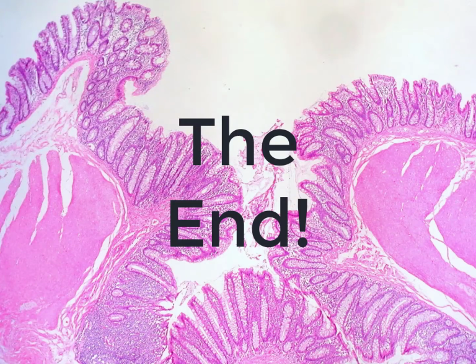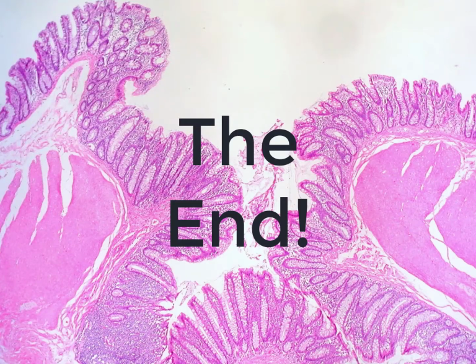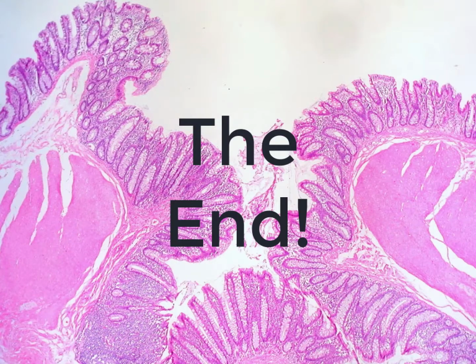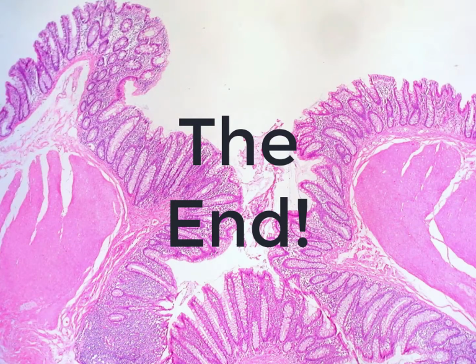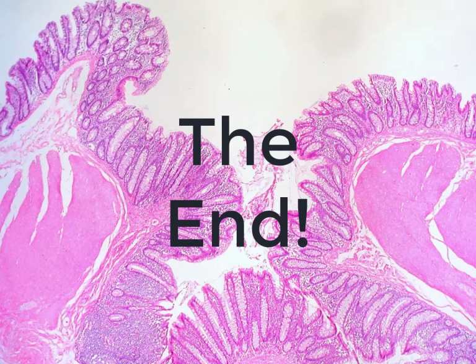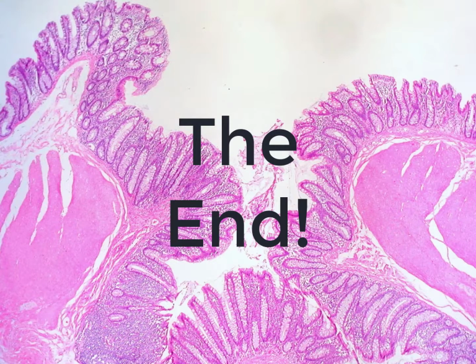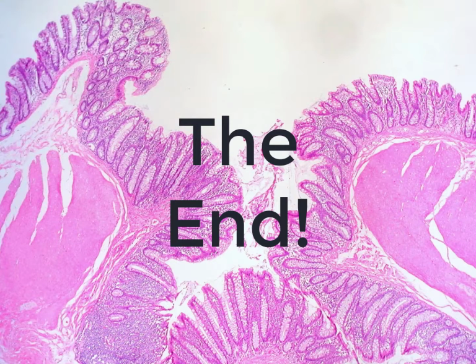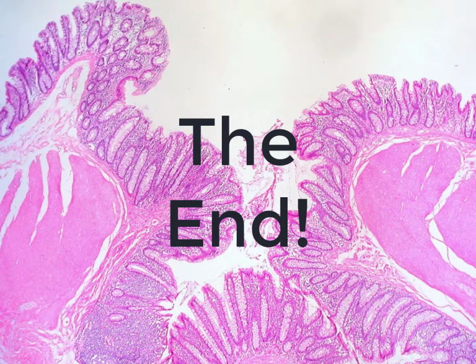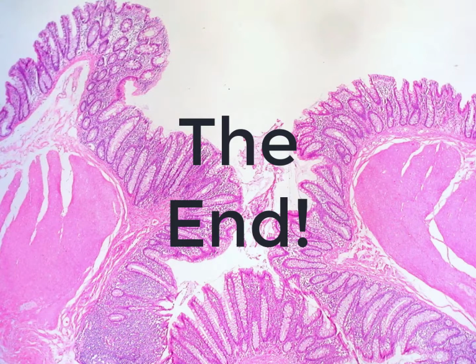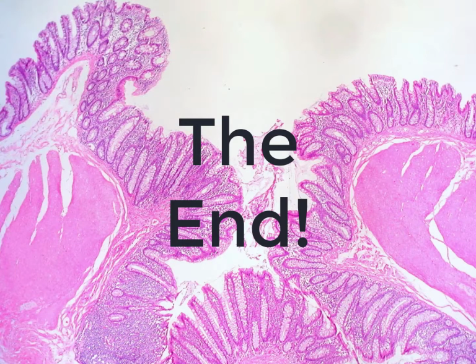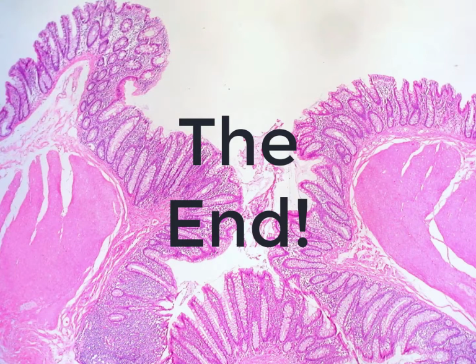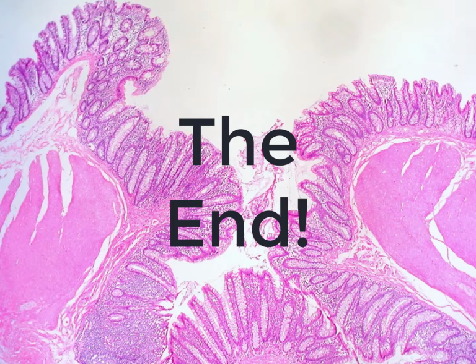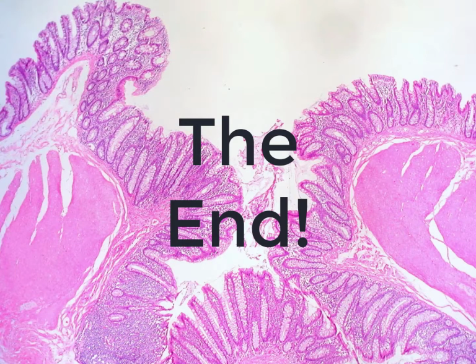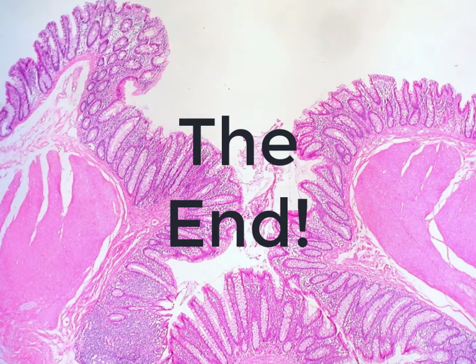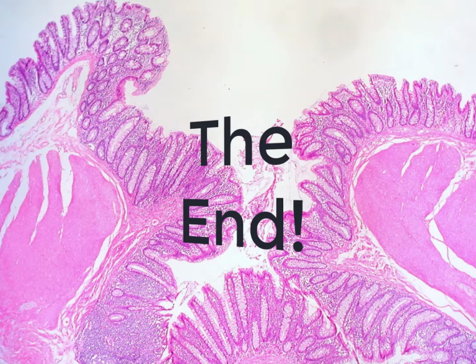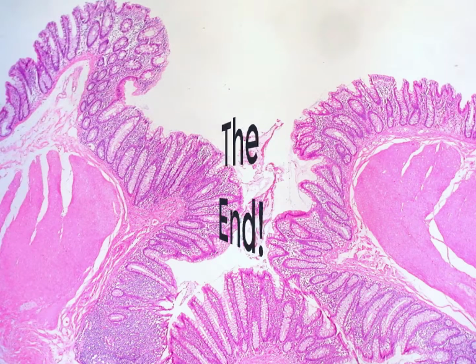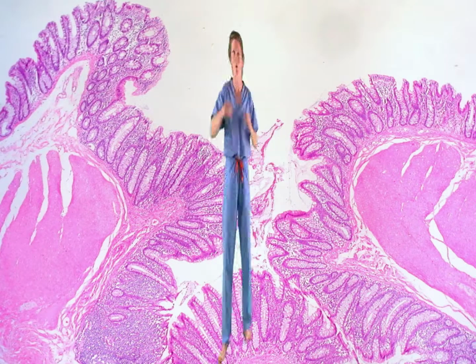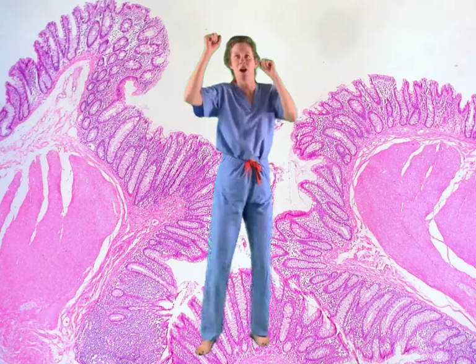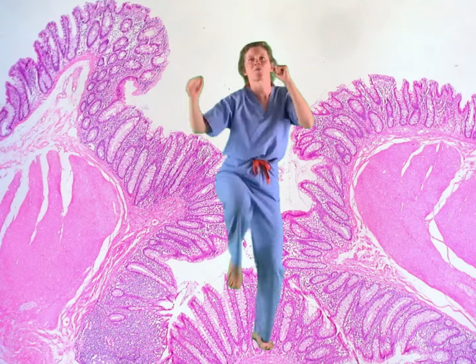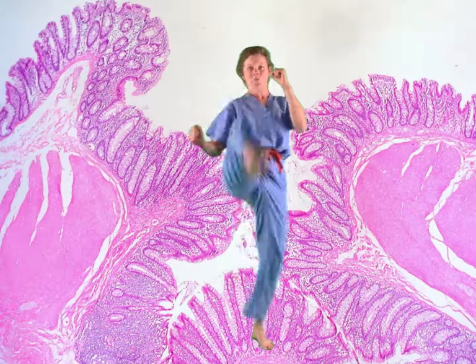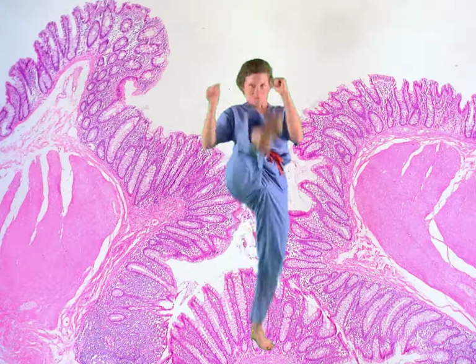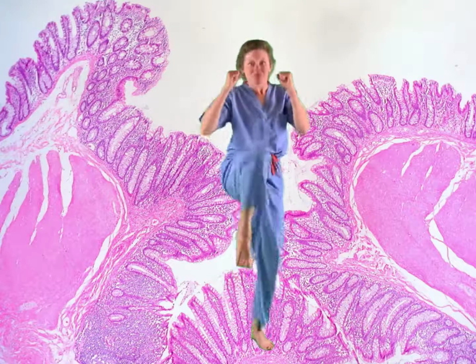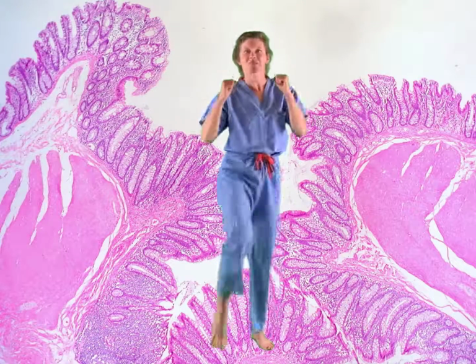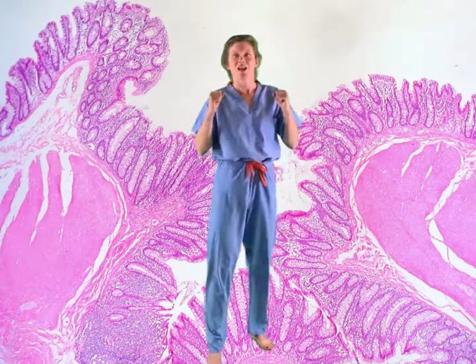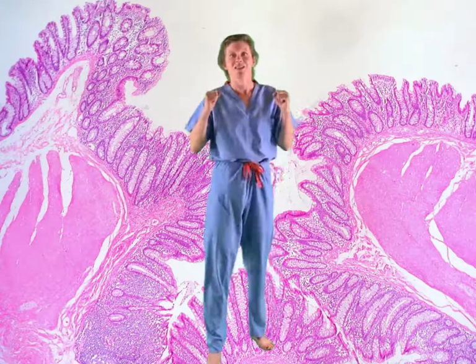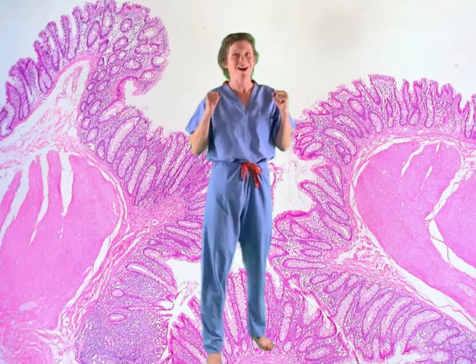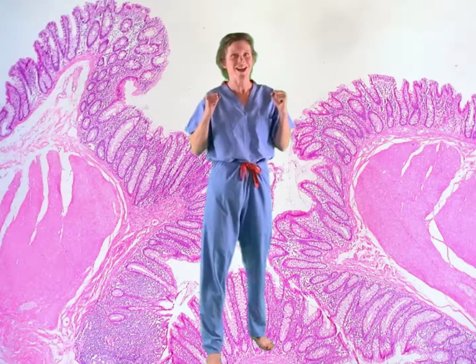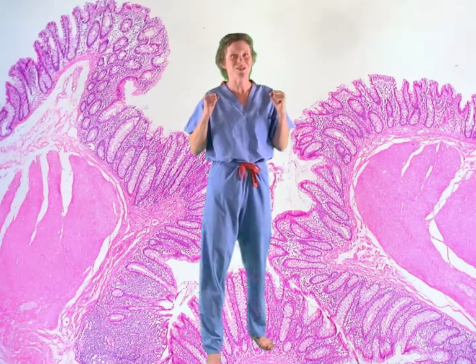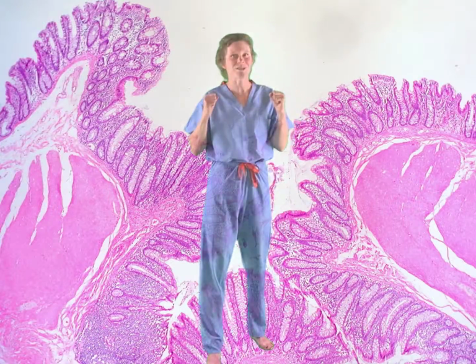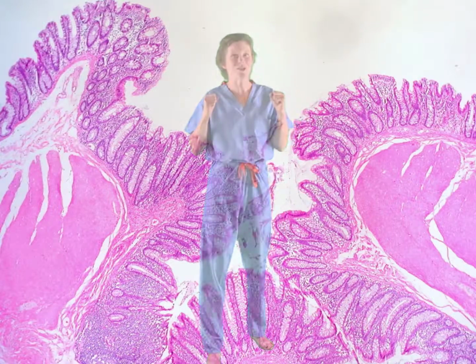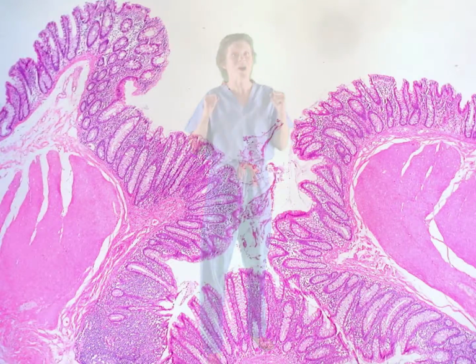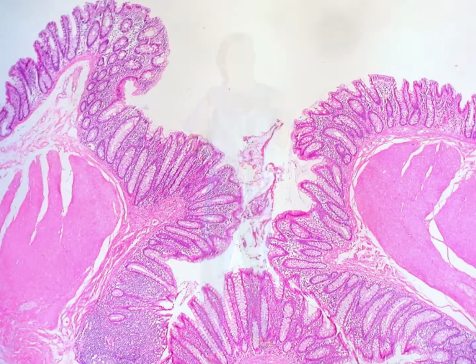That's it — hope this video has helped you to knock out blood supply to the abdomen.